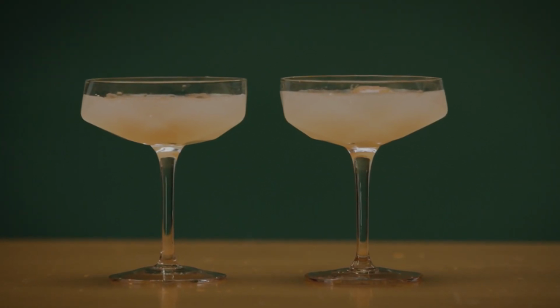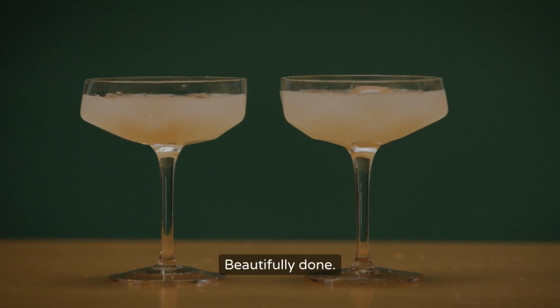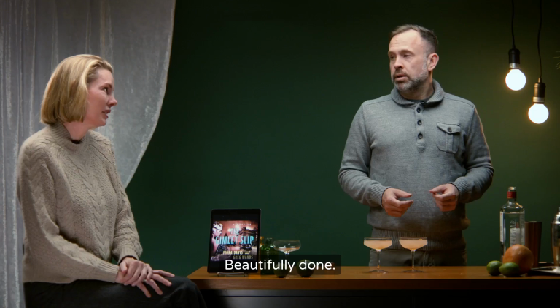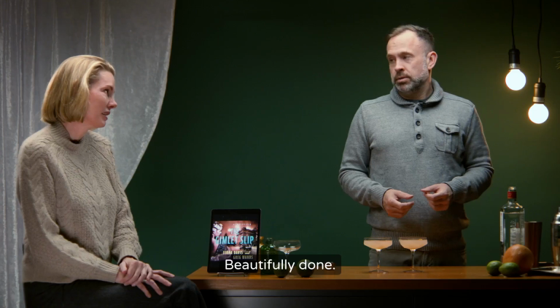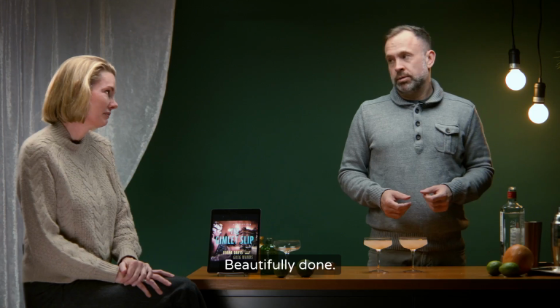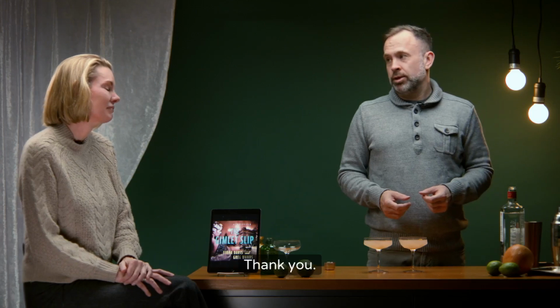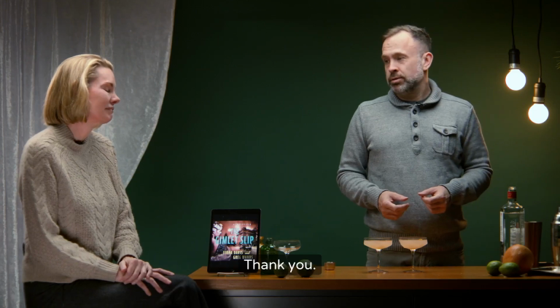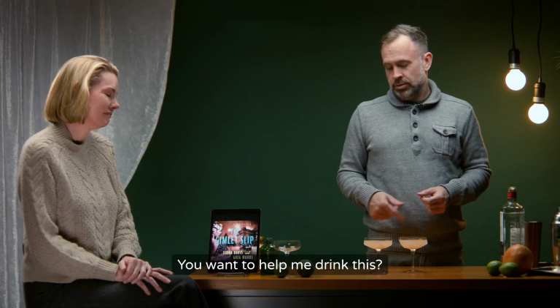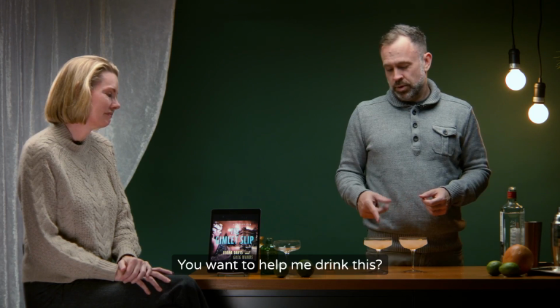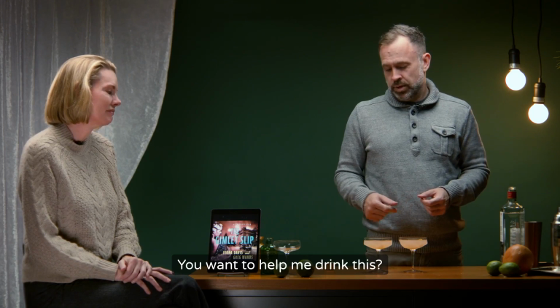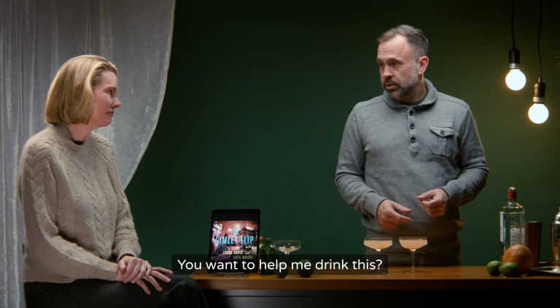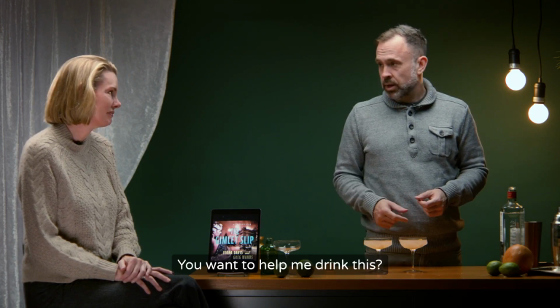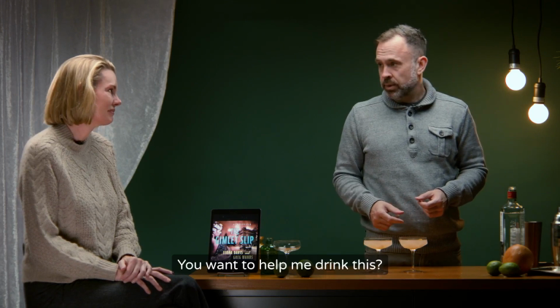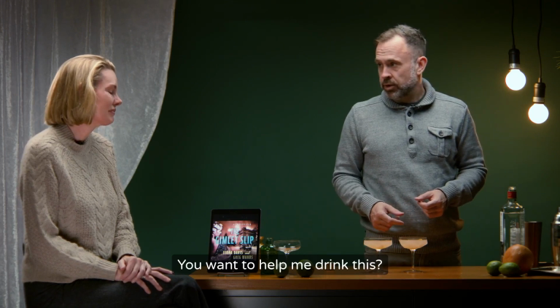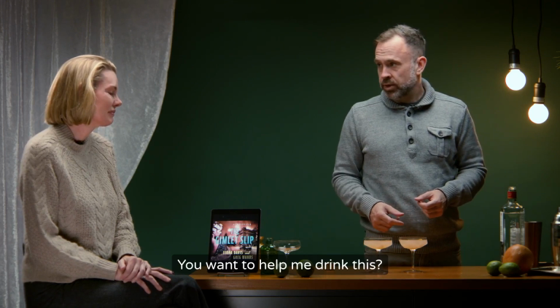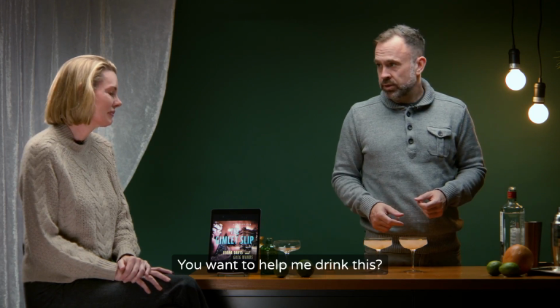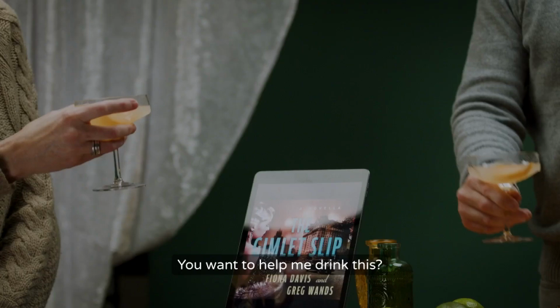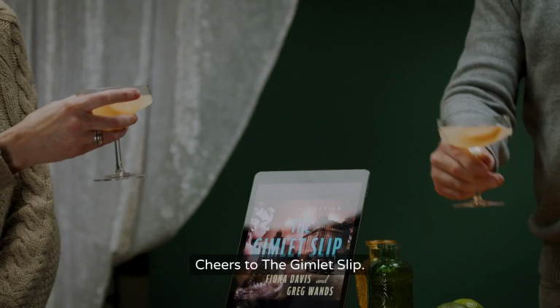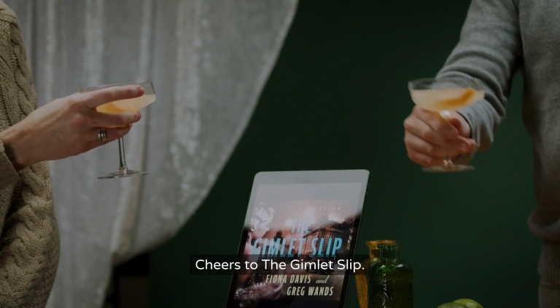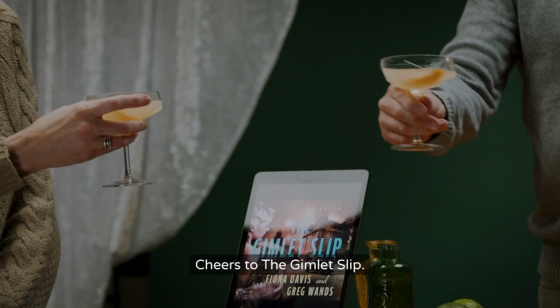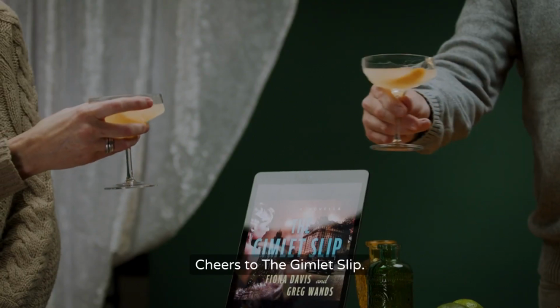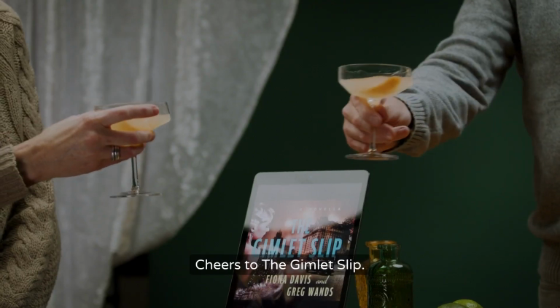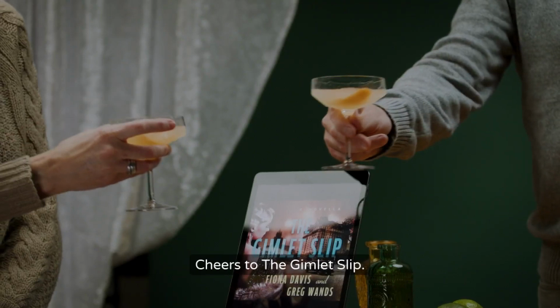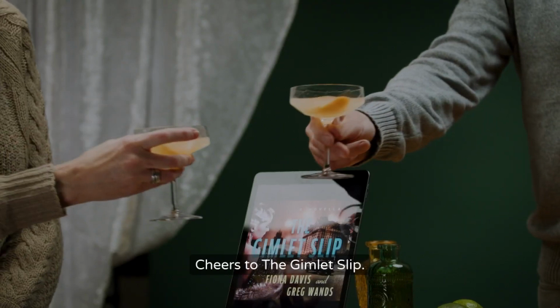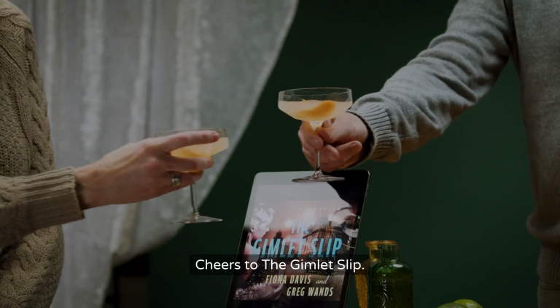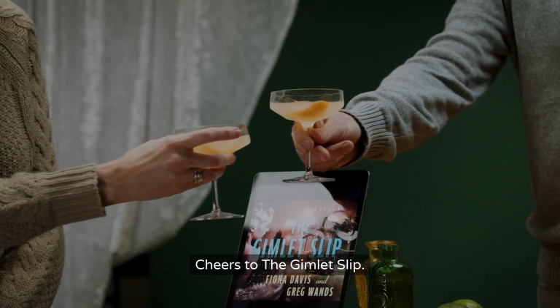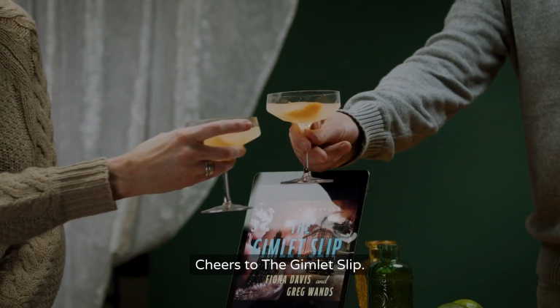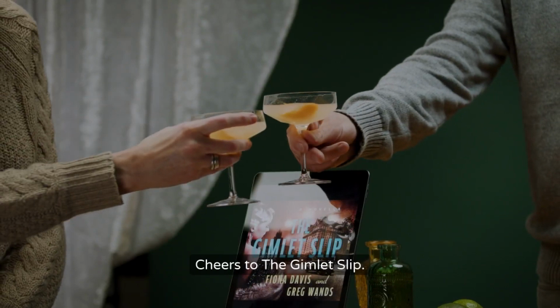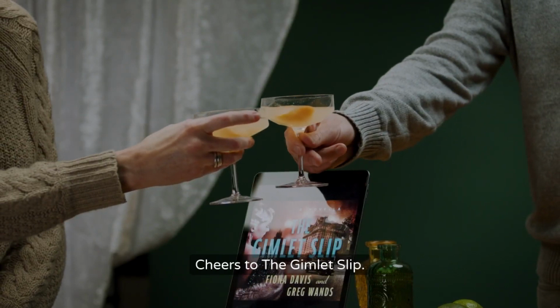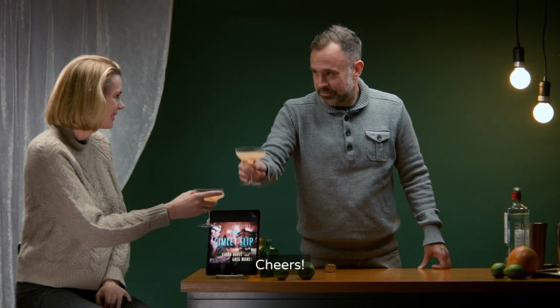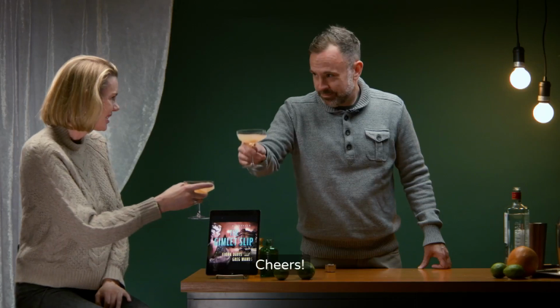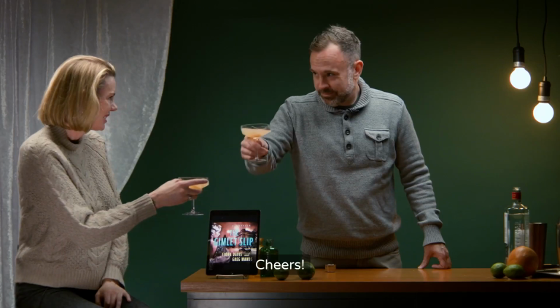Beautifully done. Thank you. You want to help me drink these? Cheers to the Gimlet Slip. Cheers.